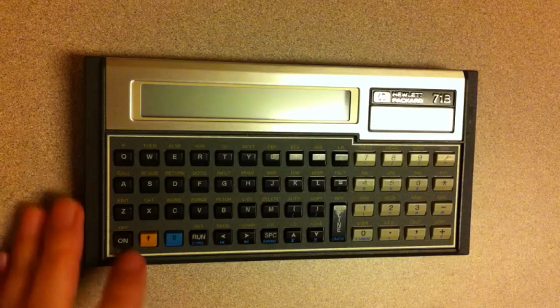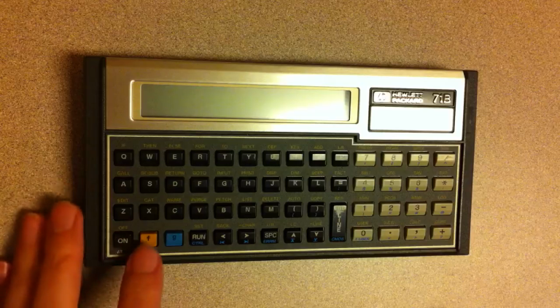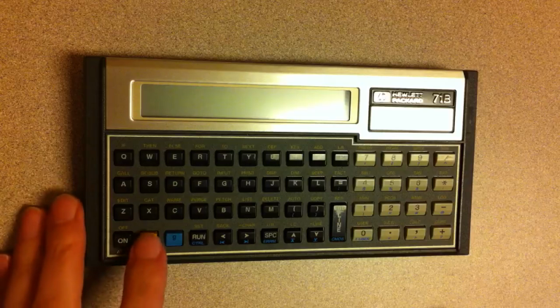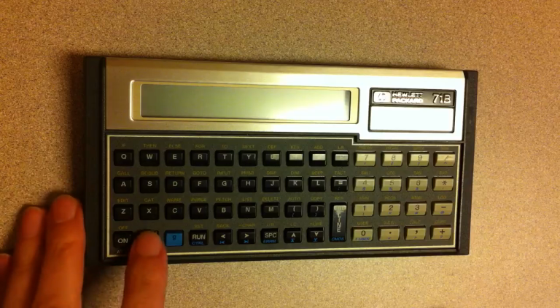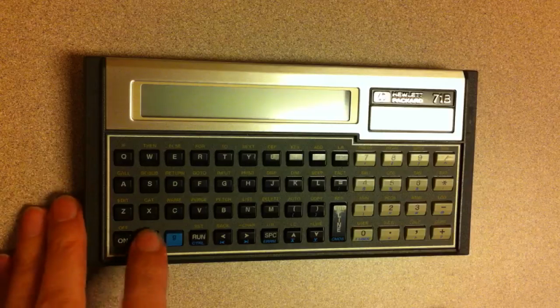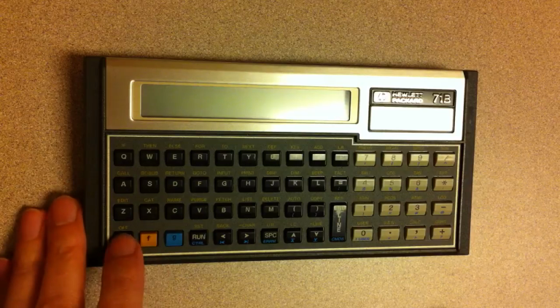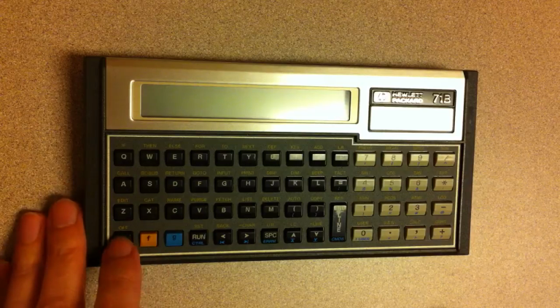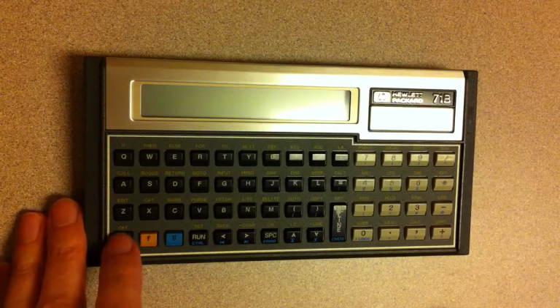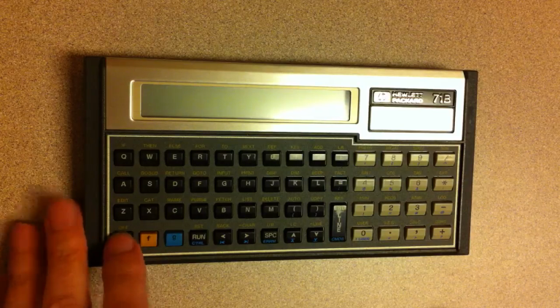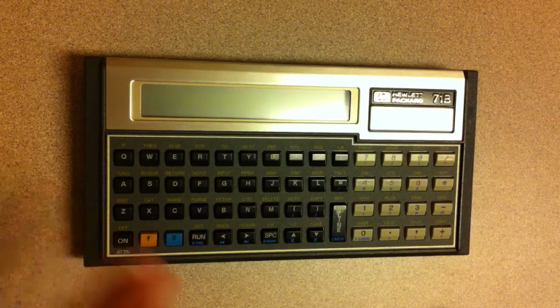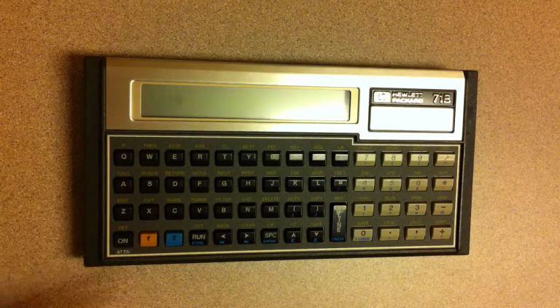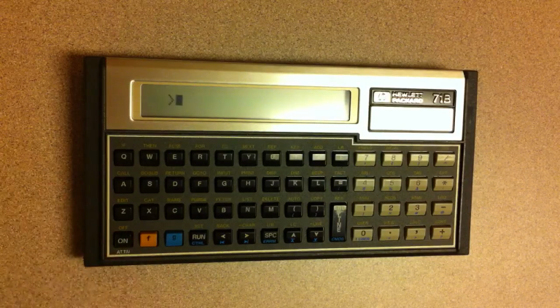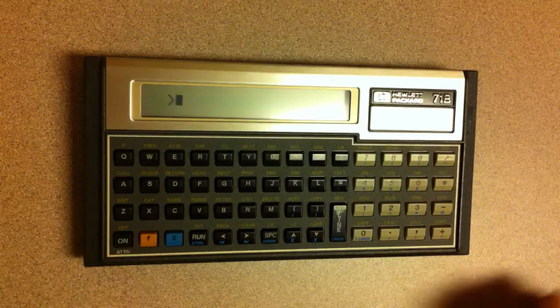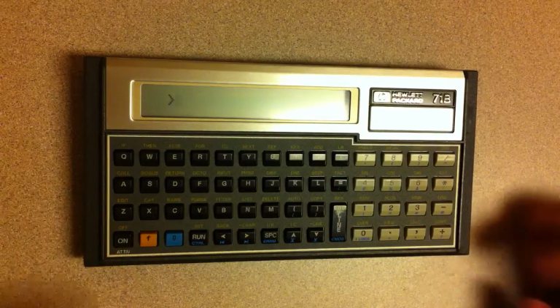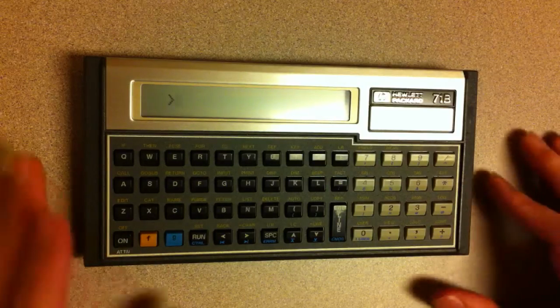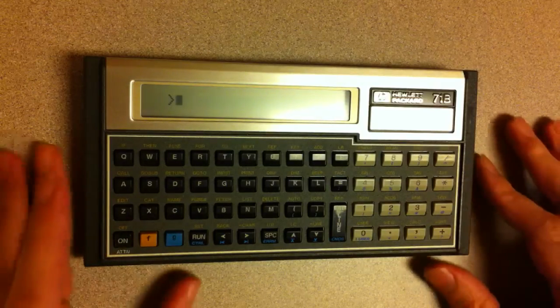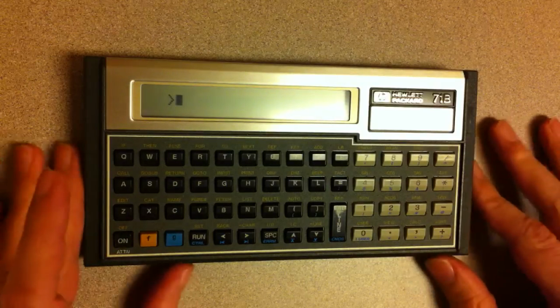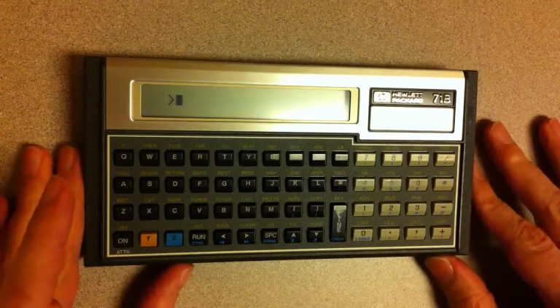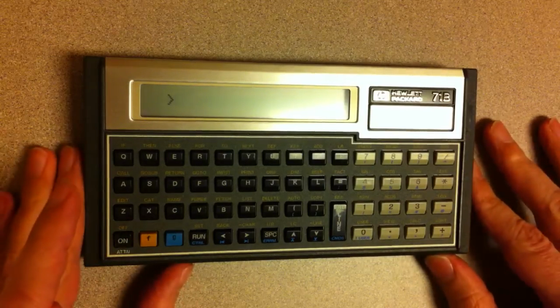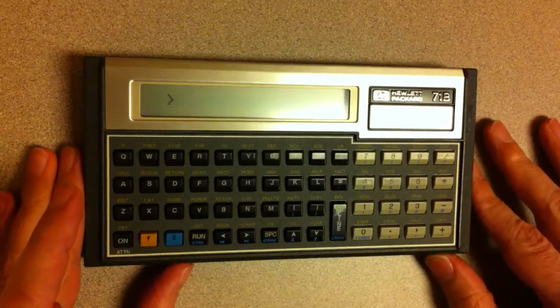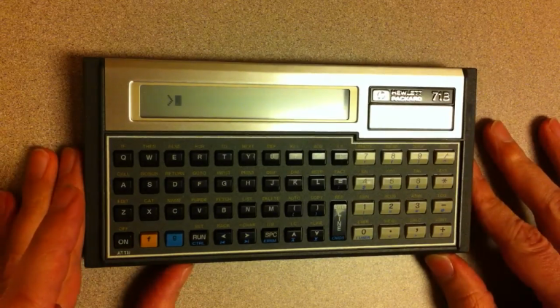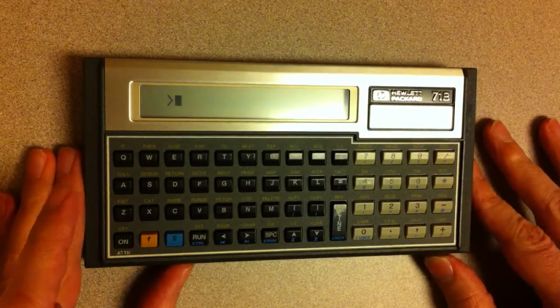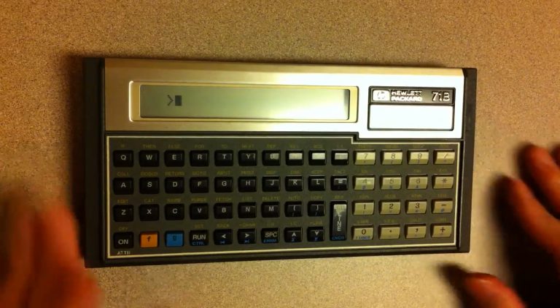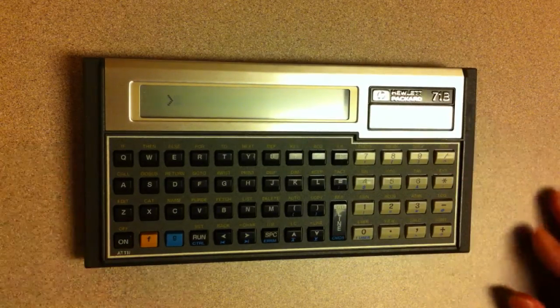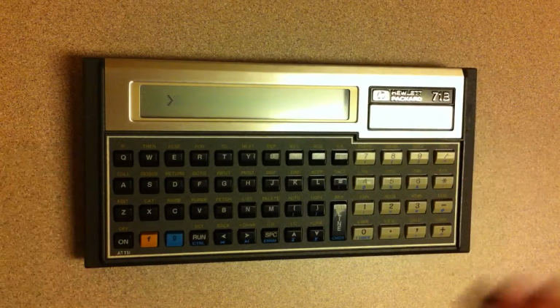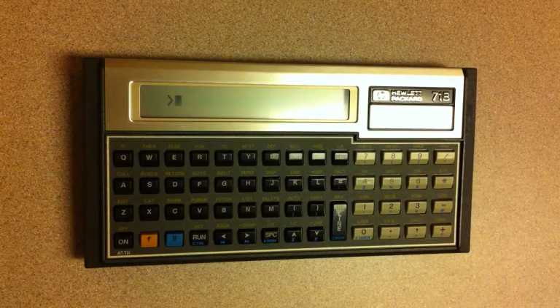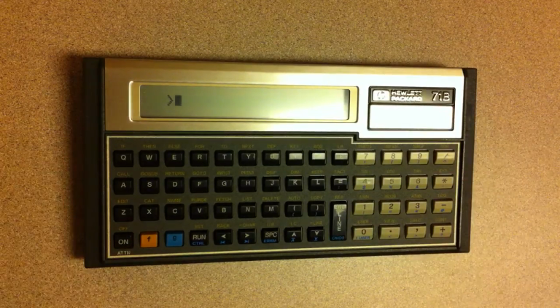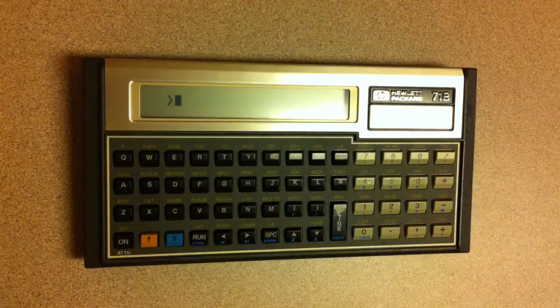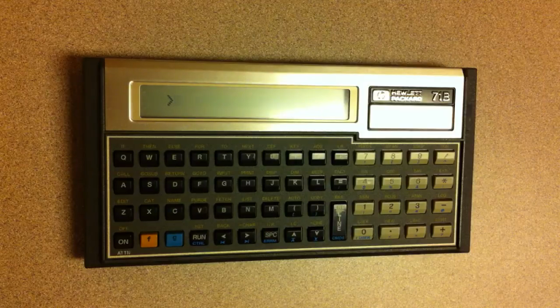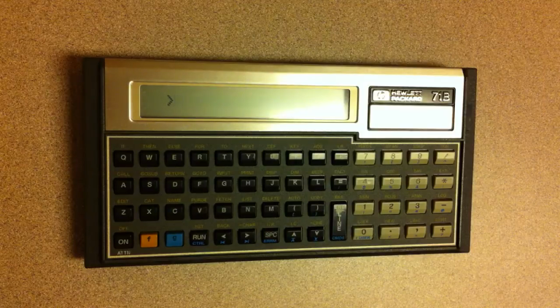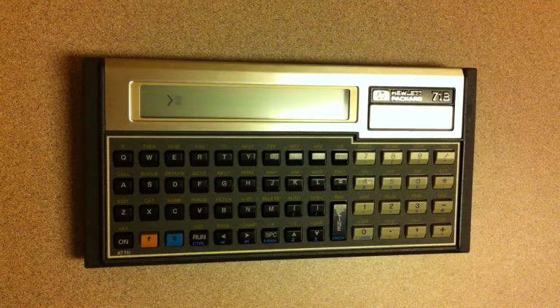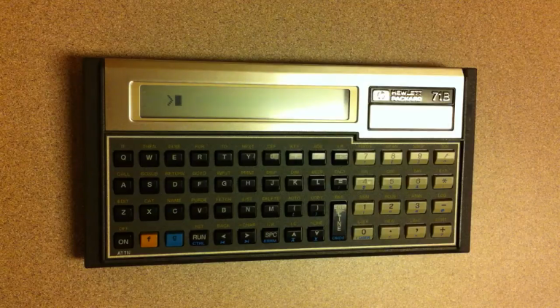Here's a demo of this HP 71B. It's kind of a cool little handheld device from HP, mid-80s.